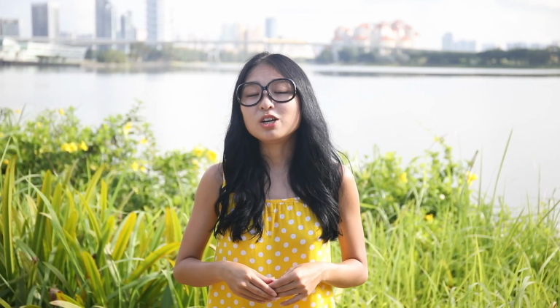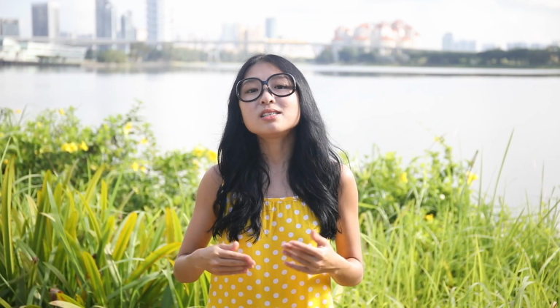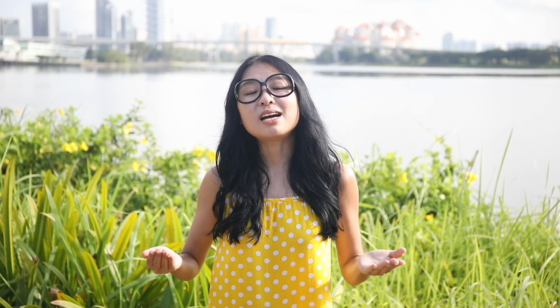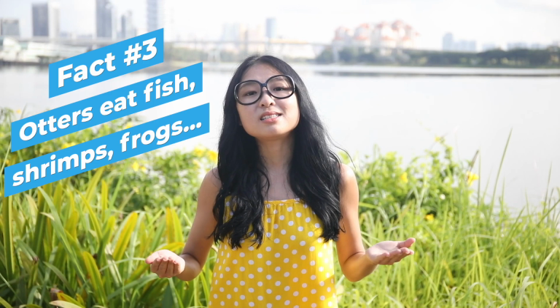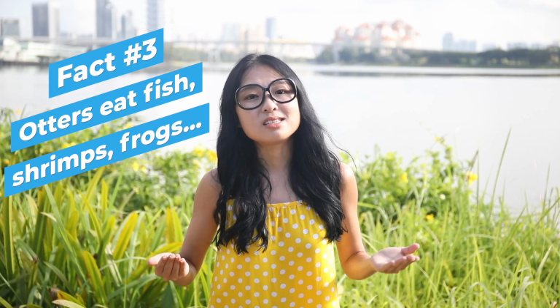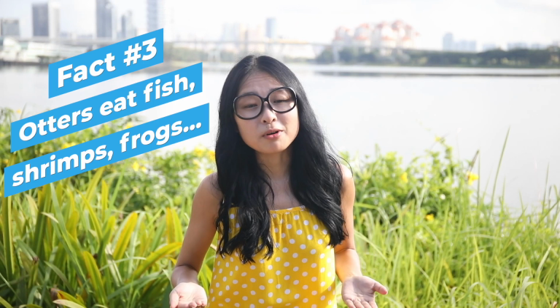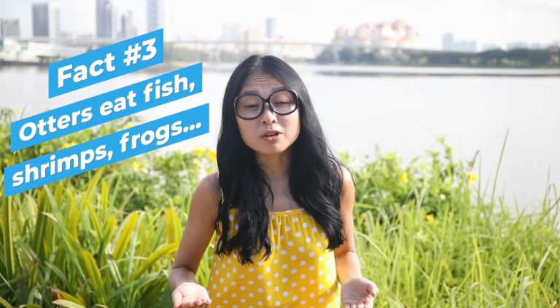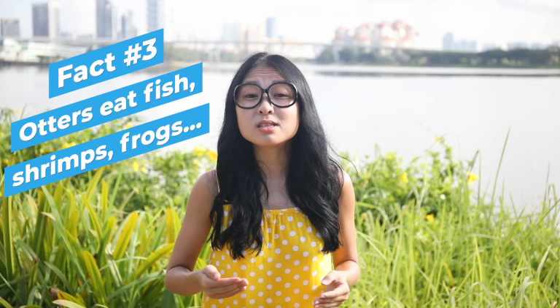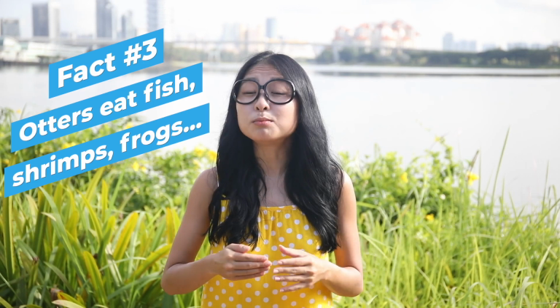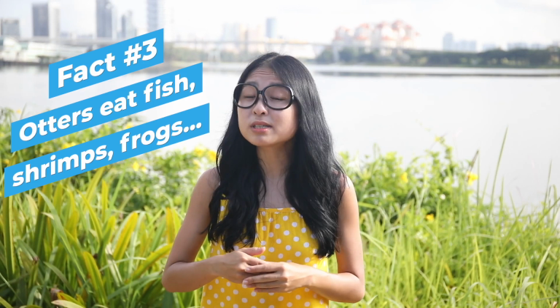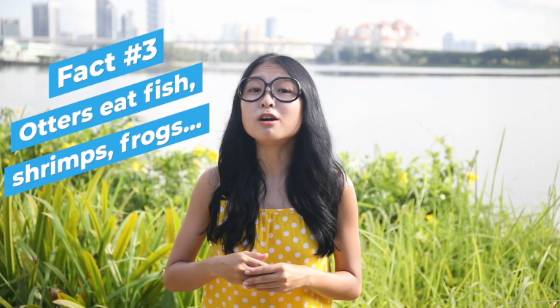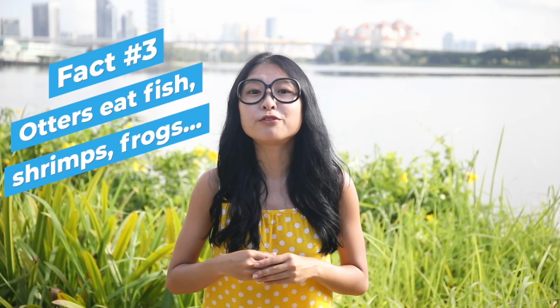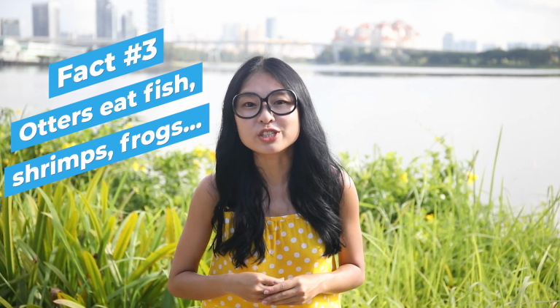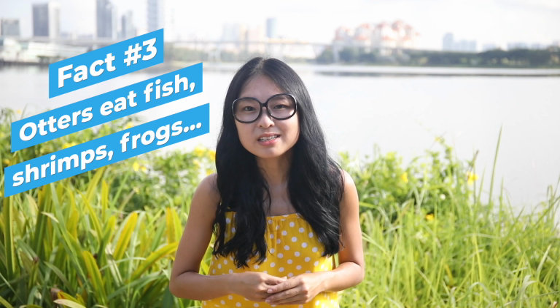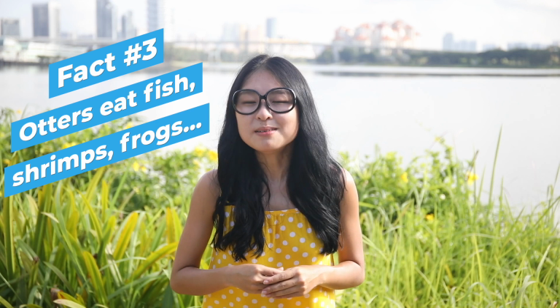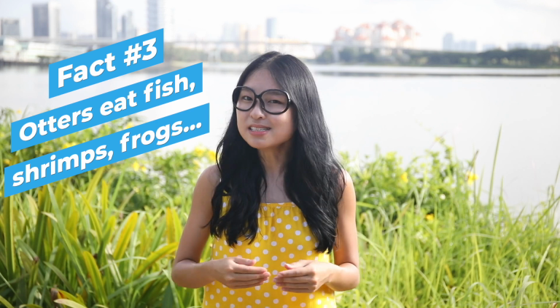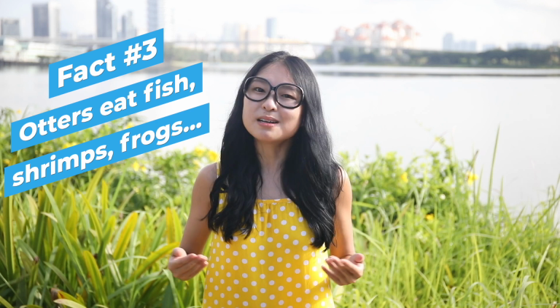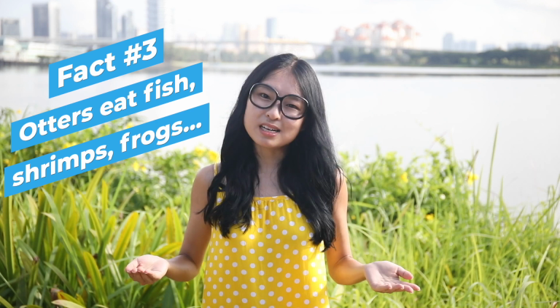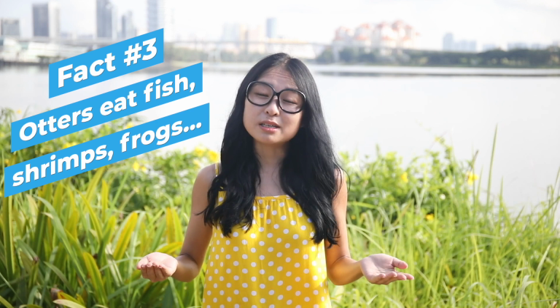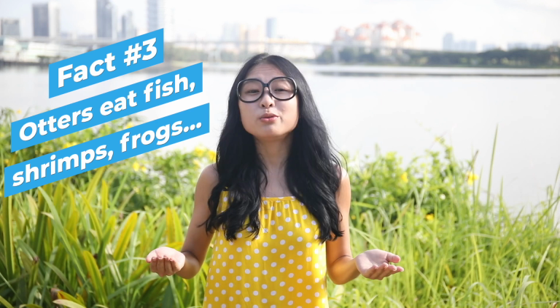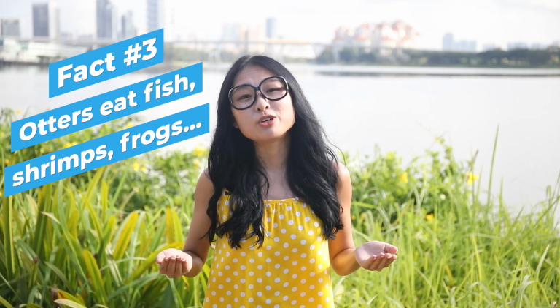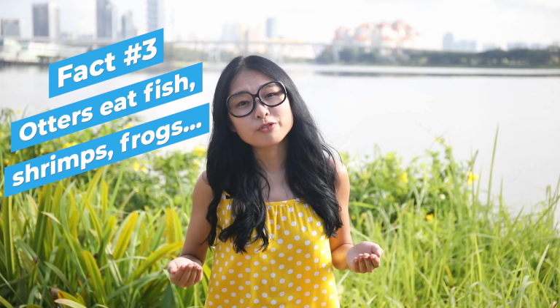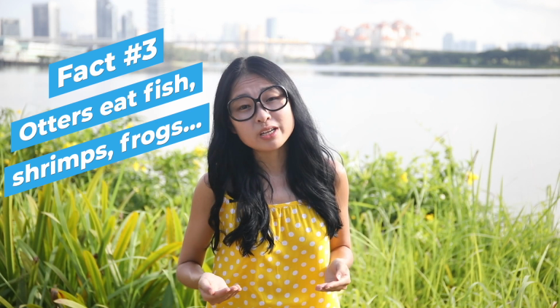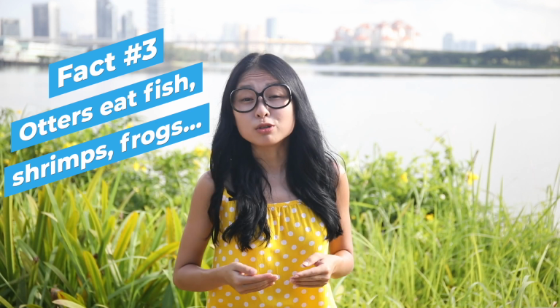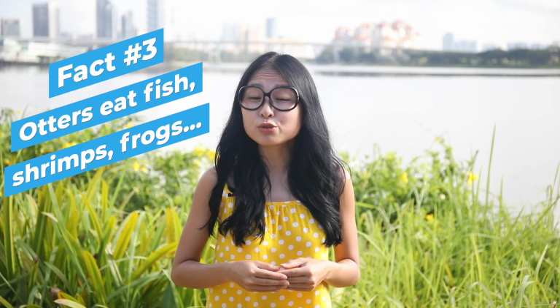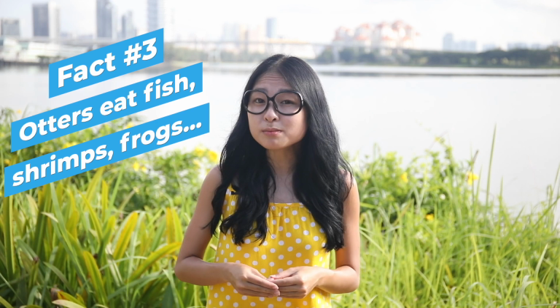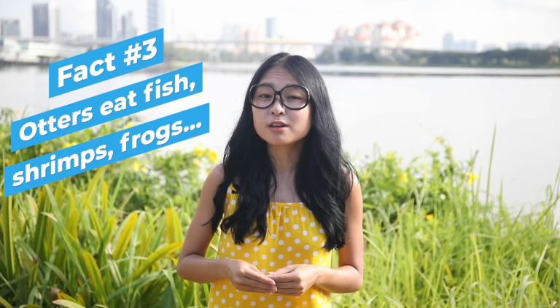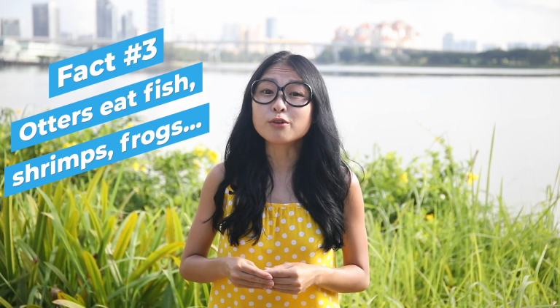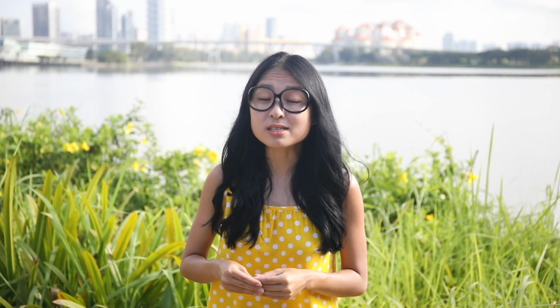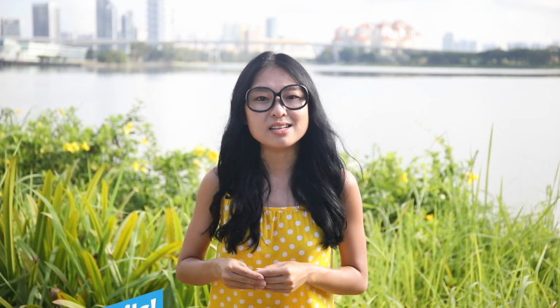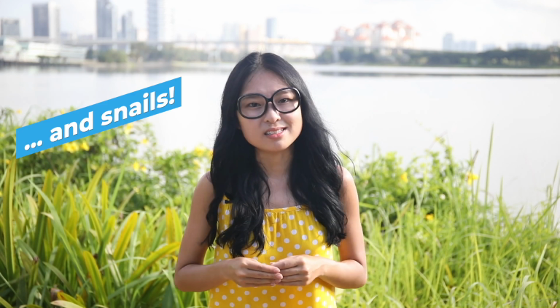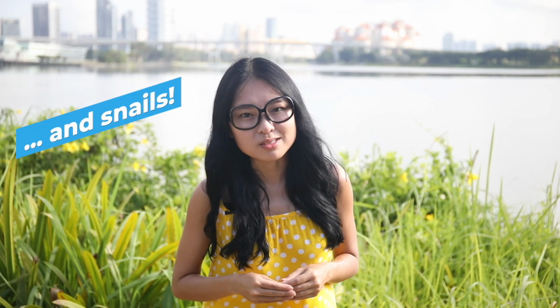The otters' diet in Singapore consists mostly of fish, but sometimes they also enjoy feeding on shrimps, frogs, and snails.